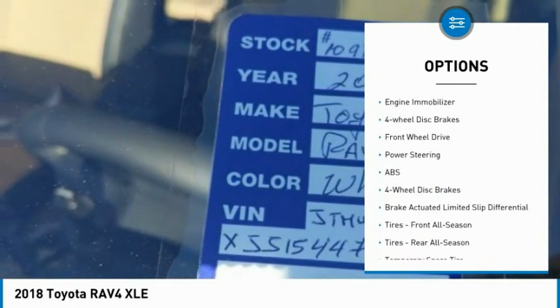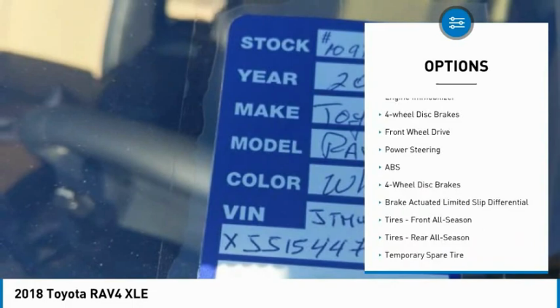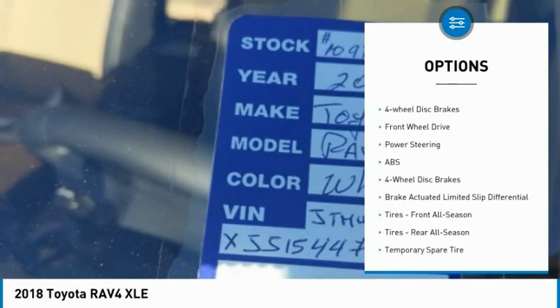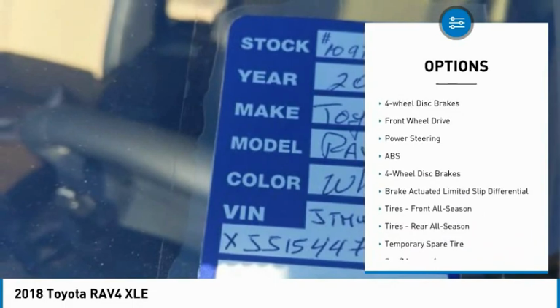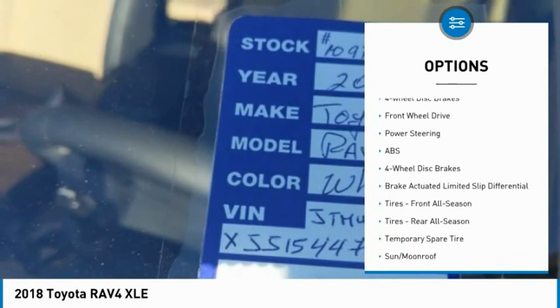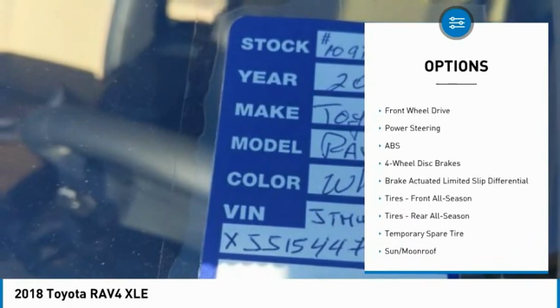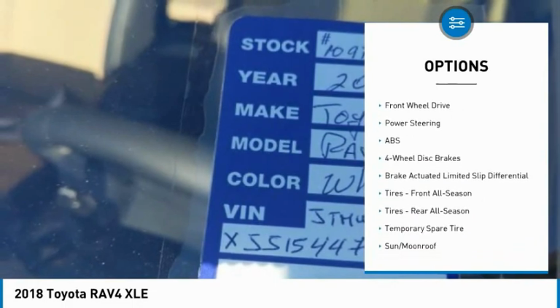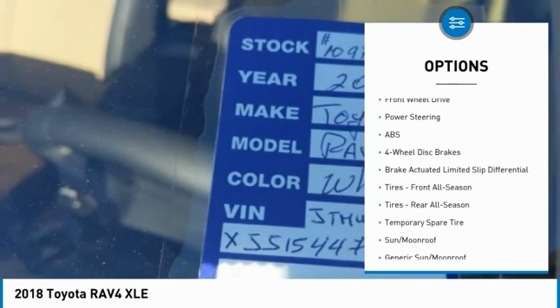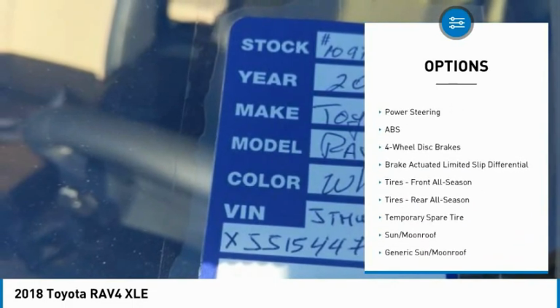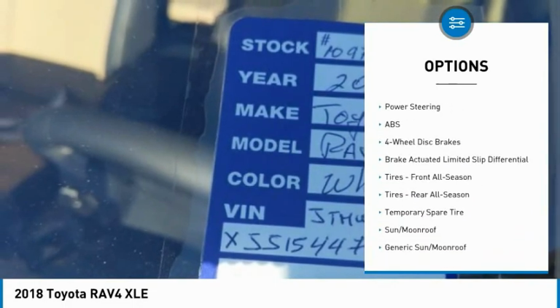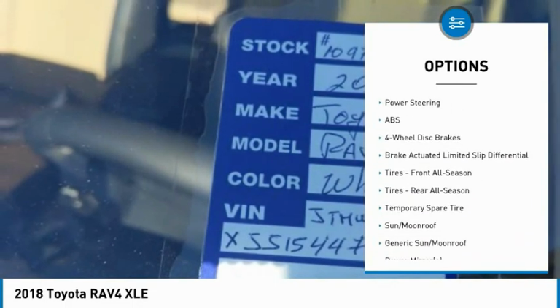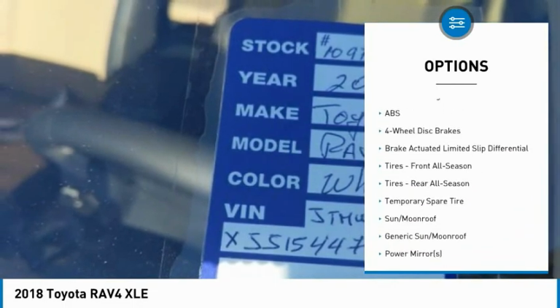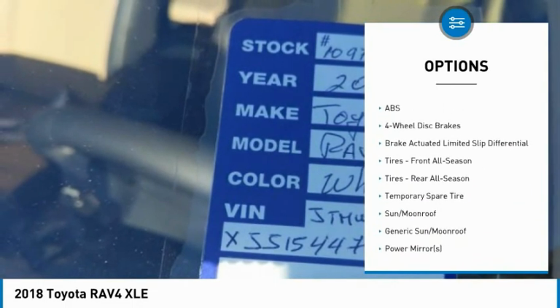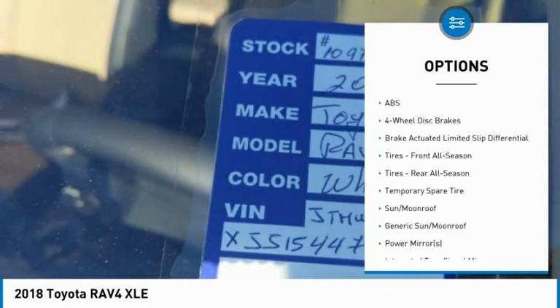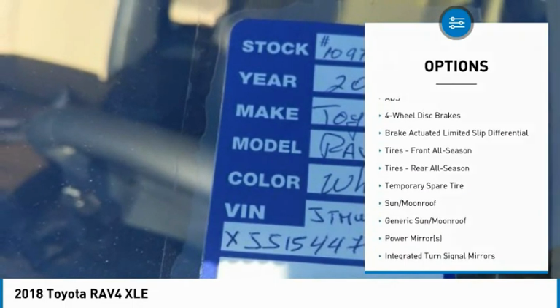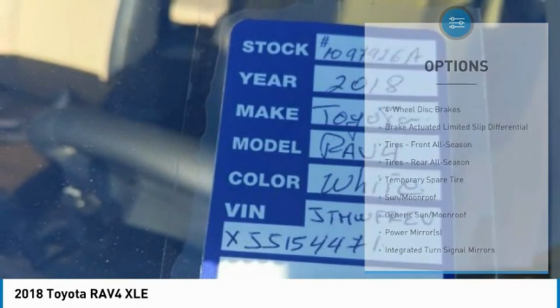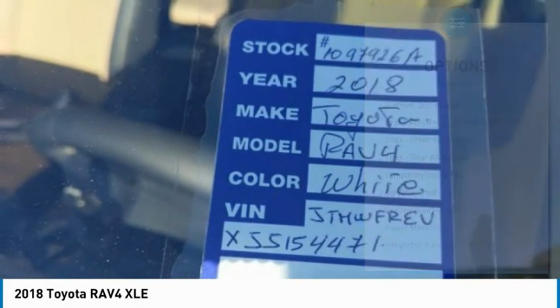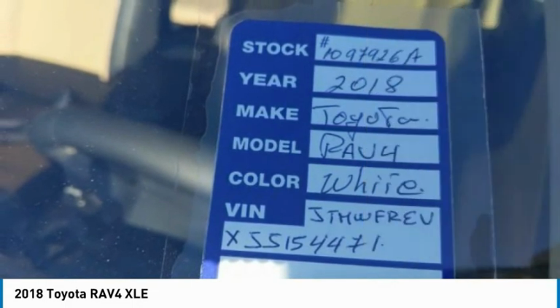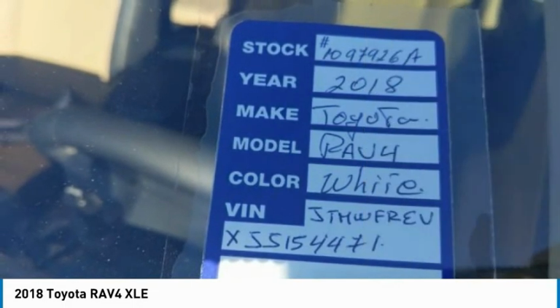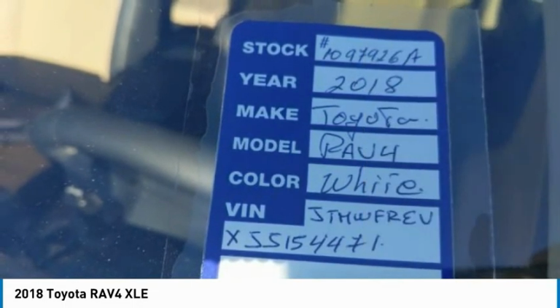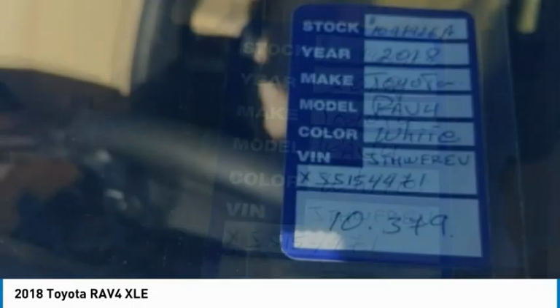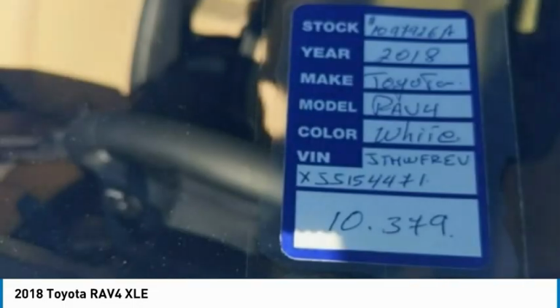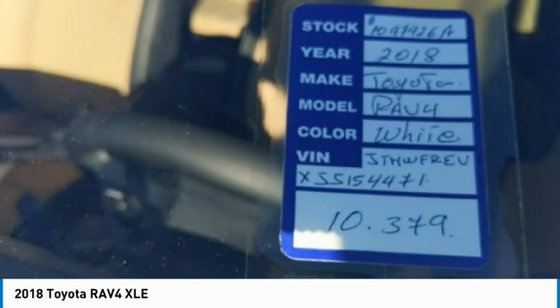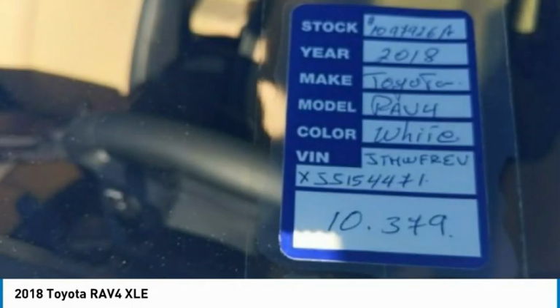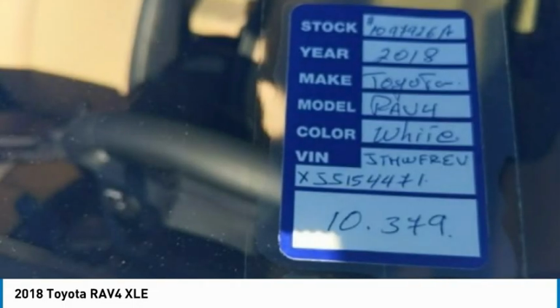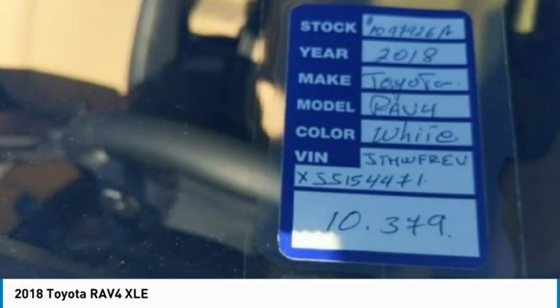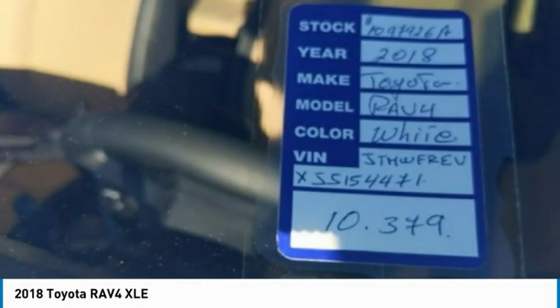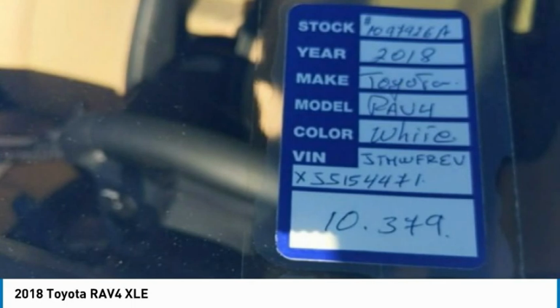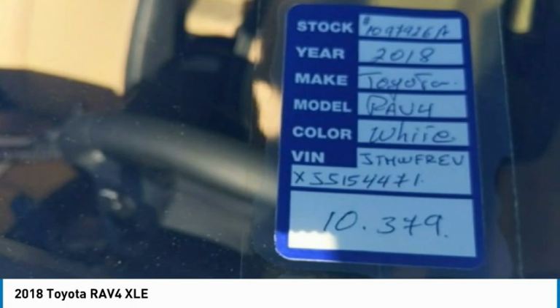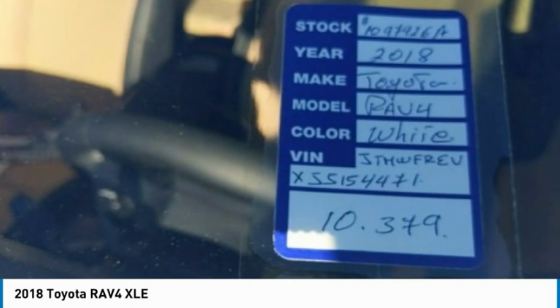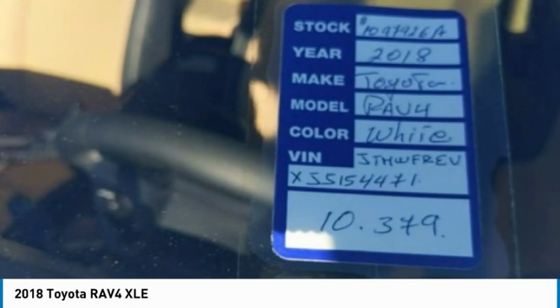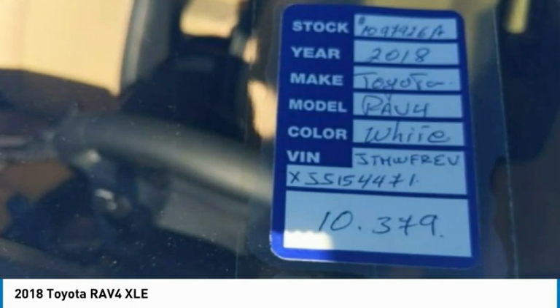Traction control, stability control, daytime running lights, engine immobilizer, four-wheel disc brakes.